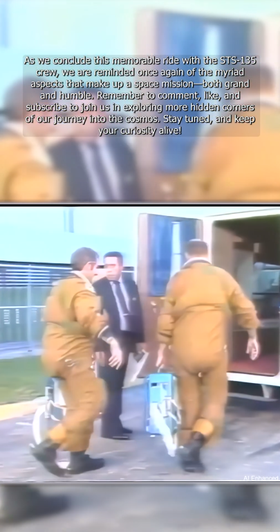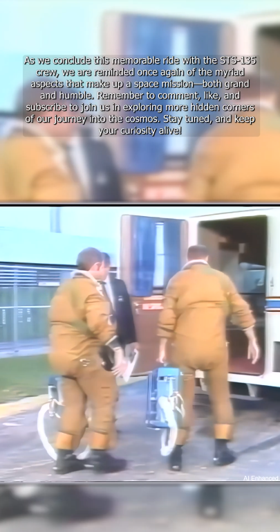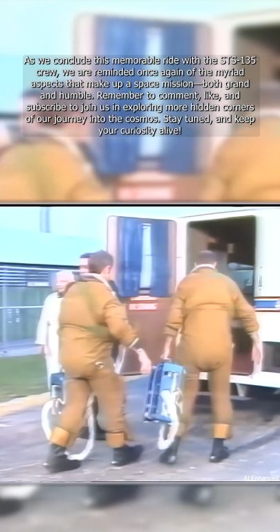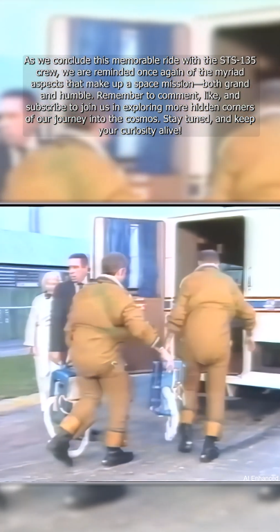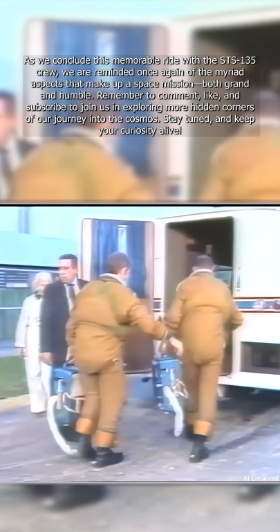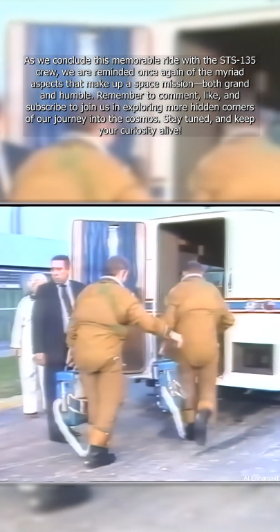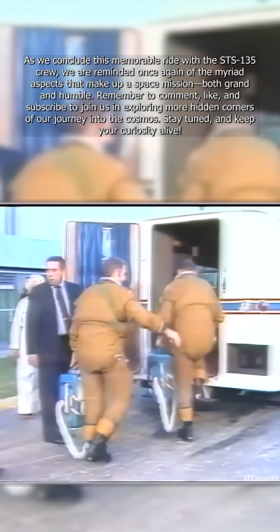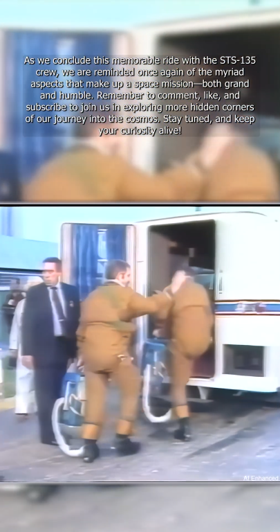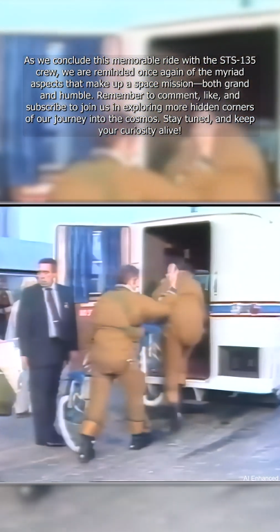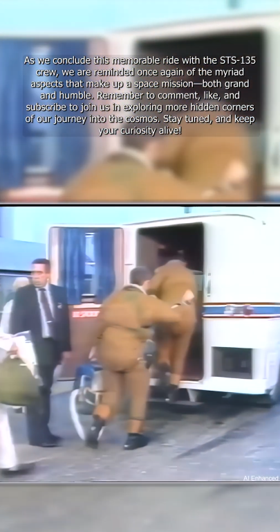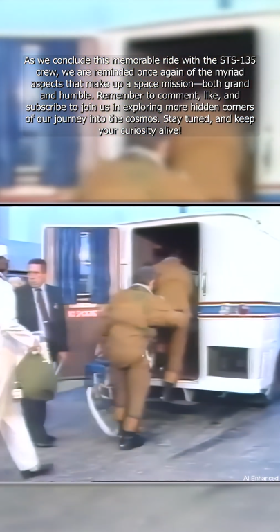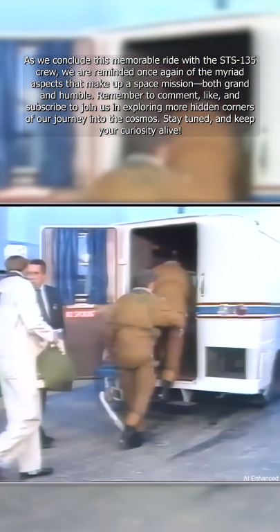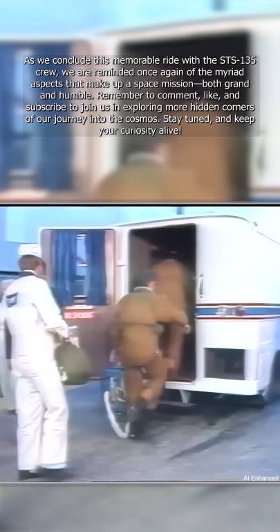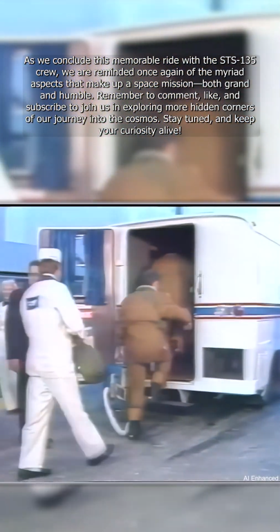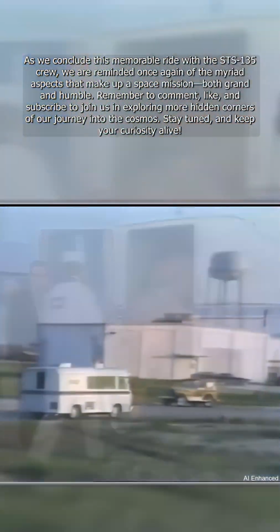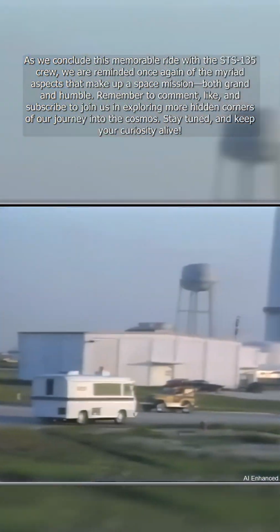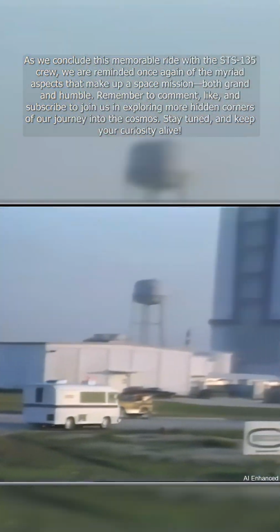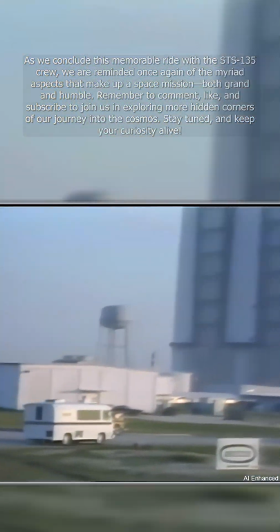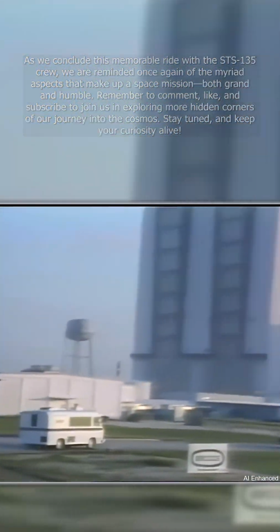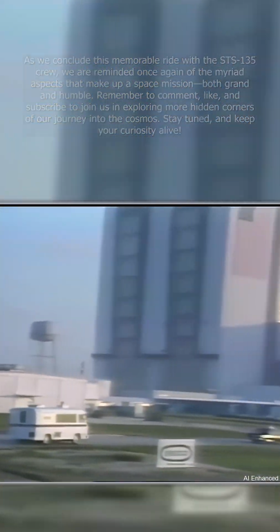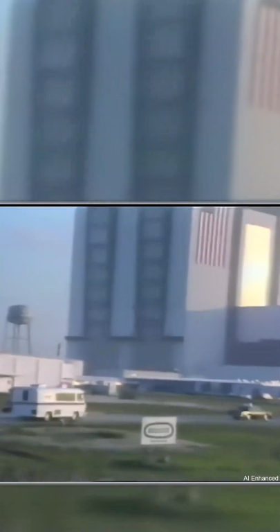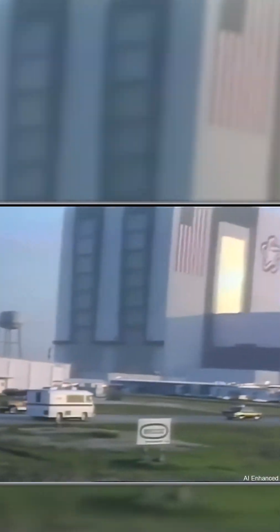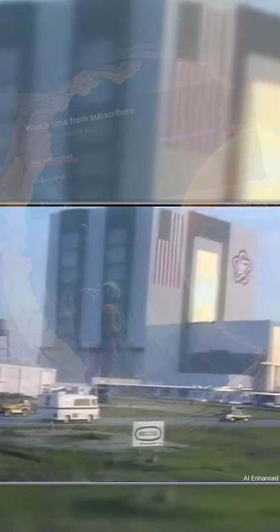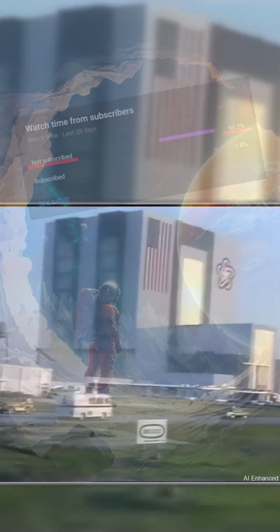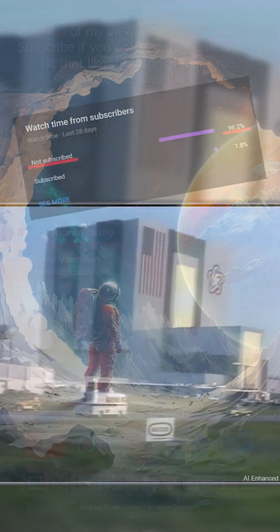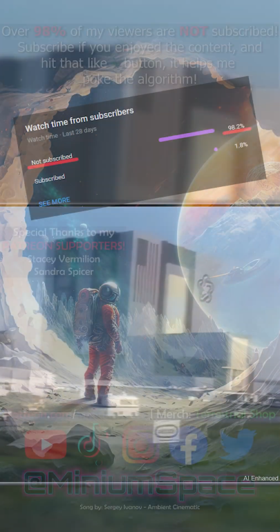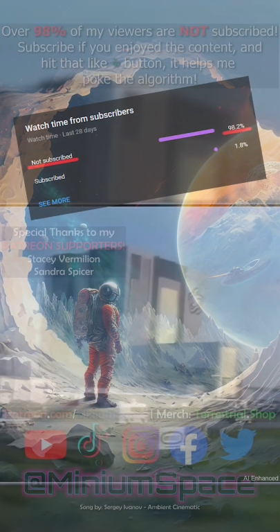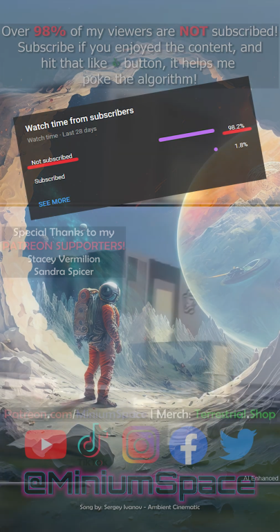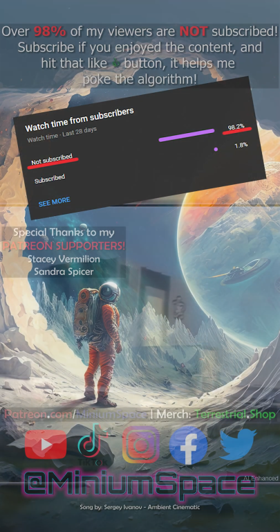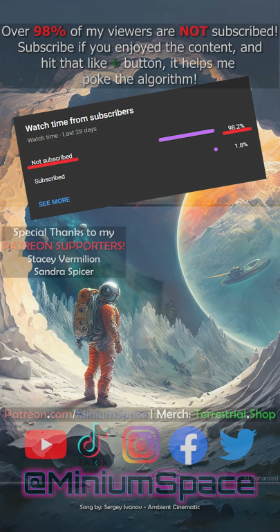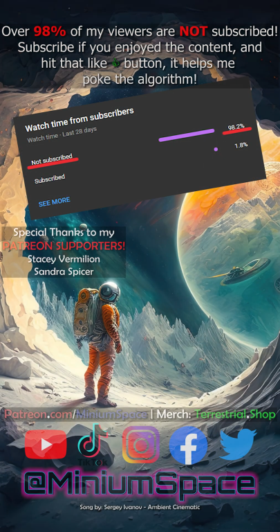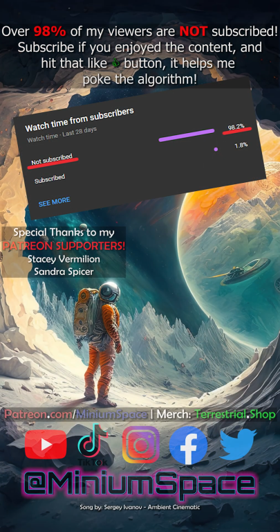Early shuttle crews had fewer astronauts, so they rode to the launch pad in an Apollo-era transport van.